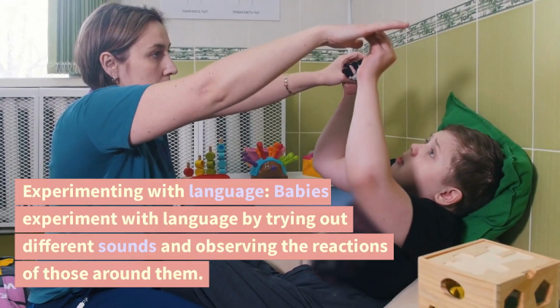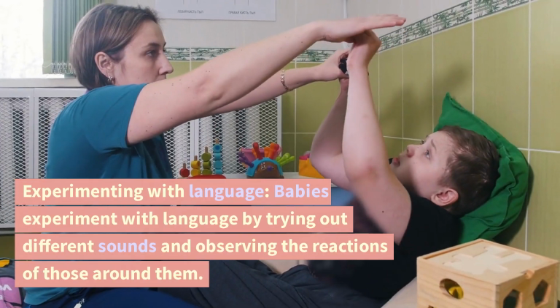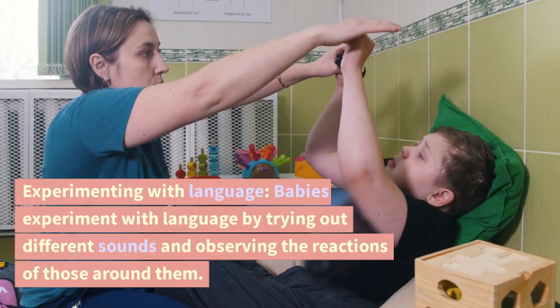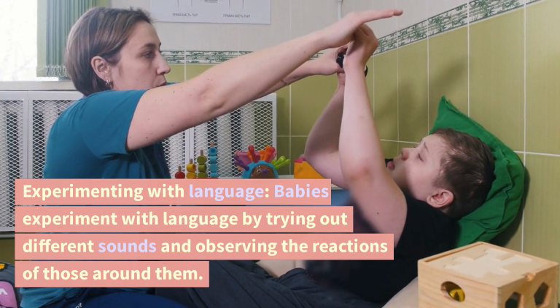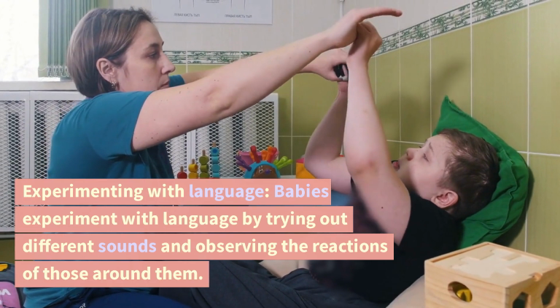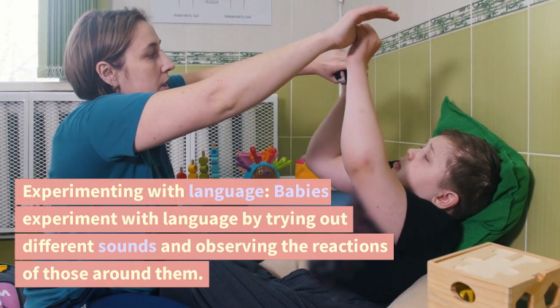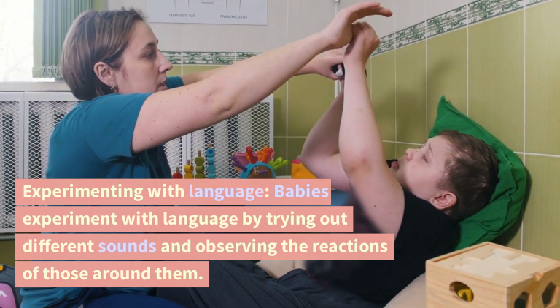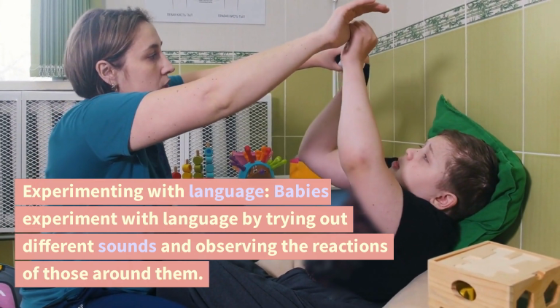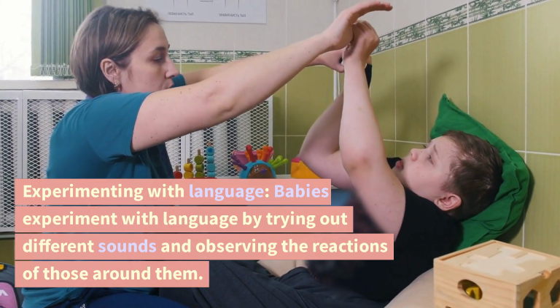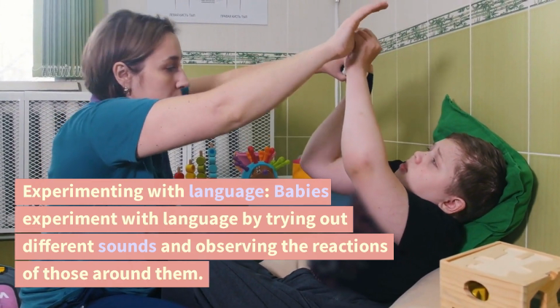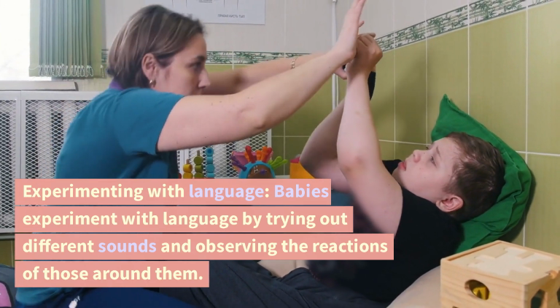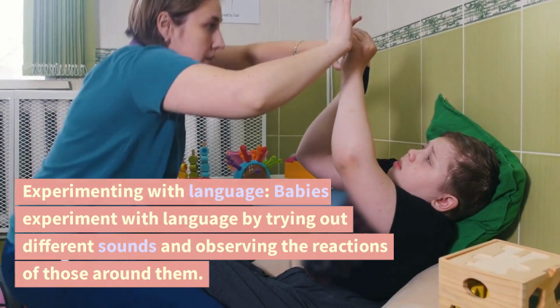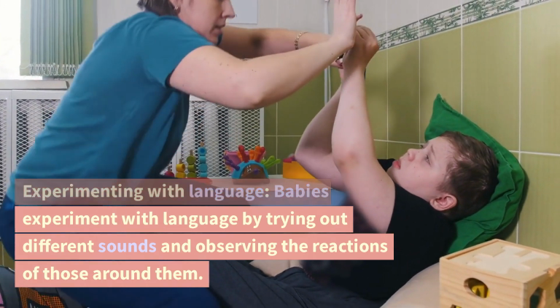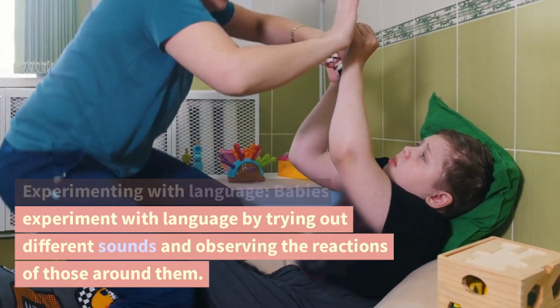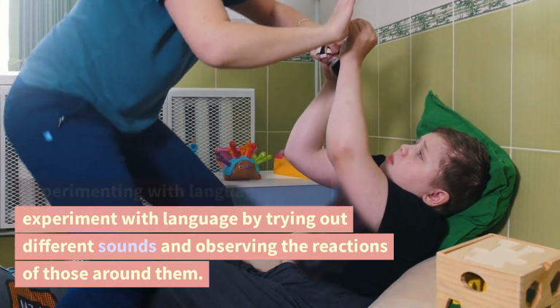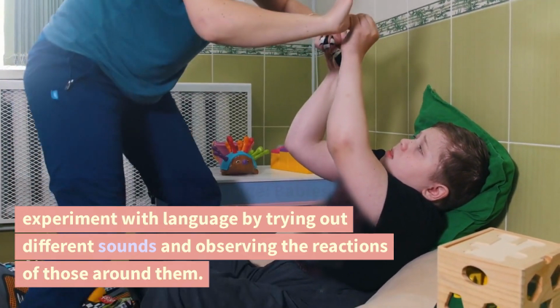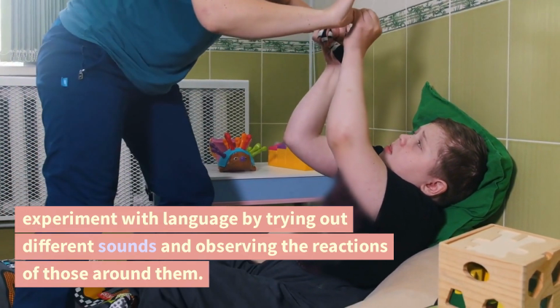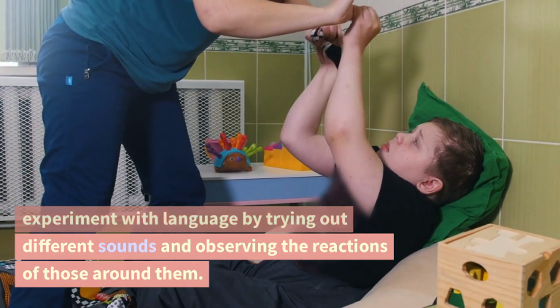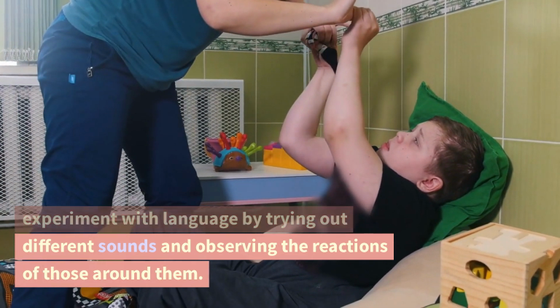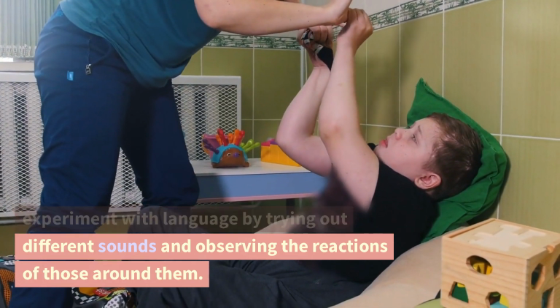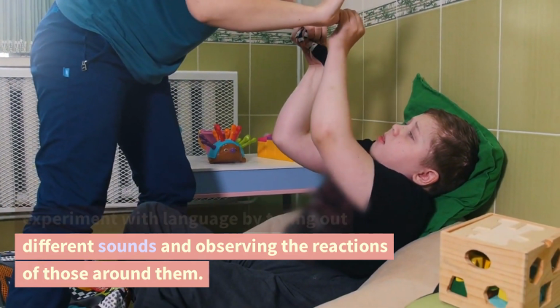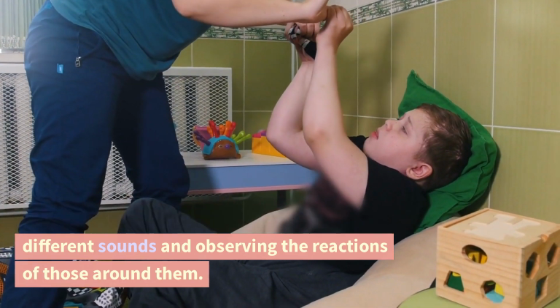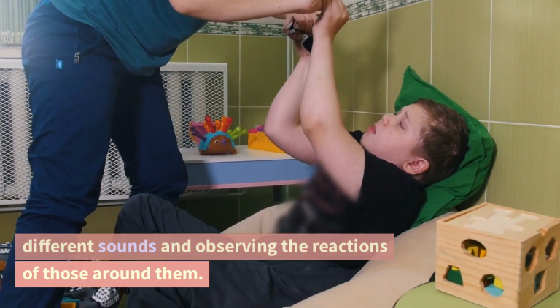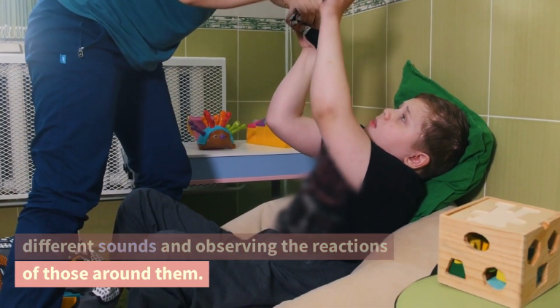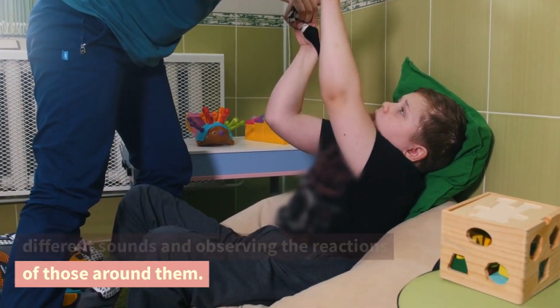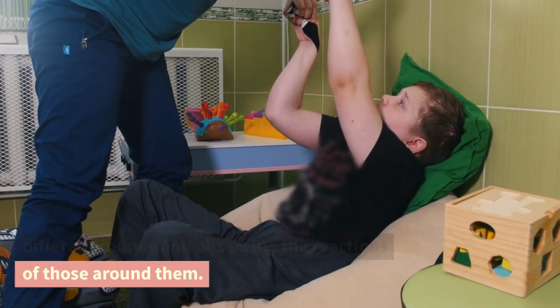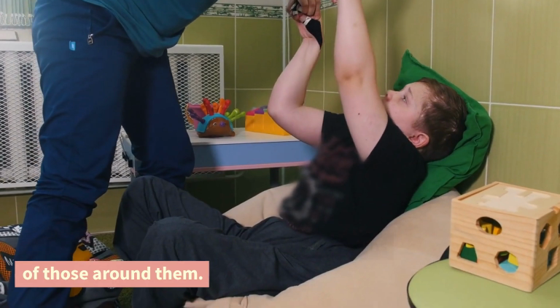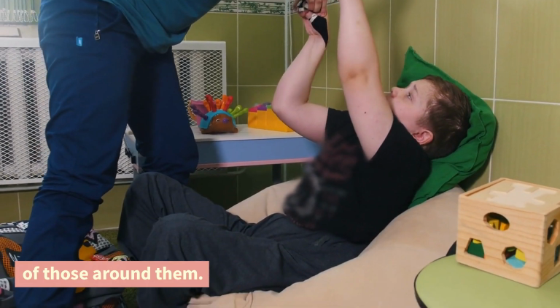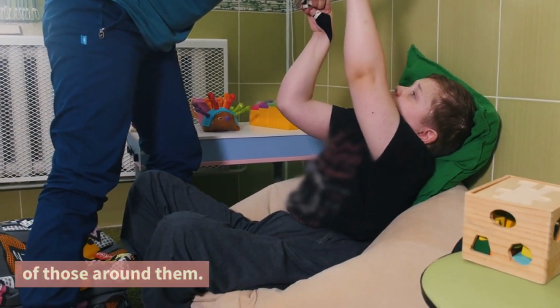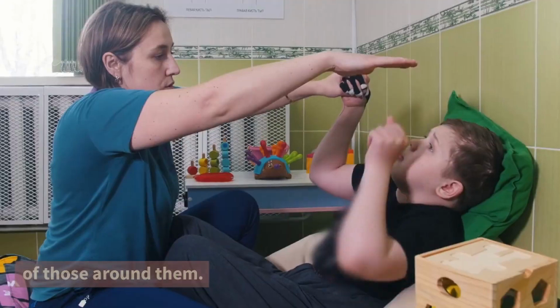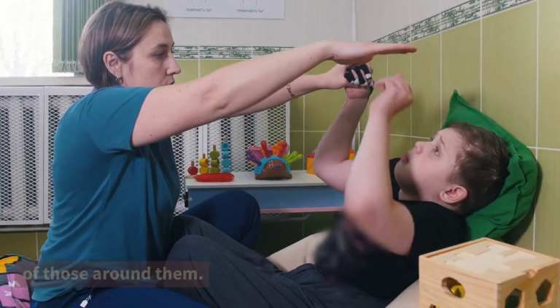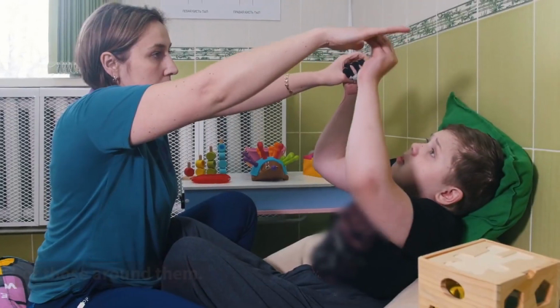Experimenting with language. Babies experiment with language by trying out different sounds and observing the reactions of those around them.